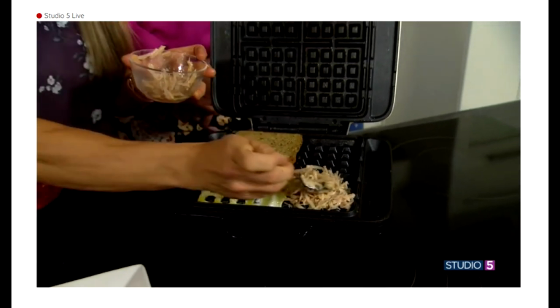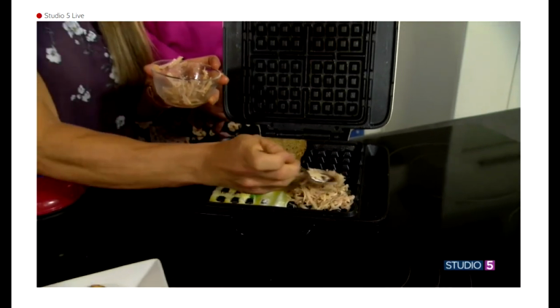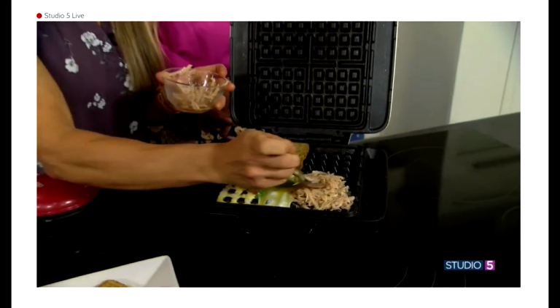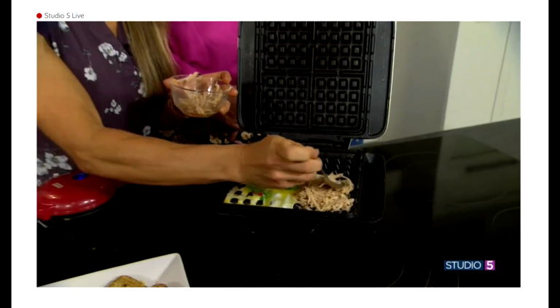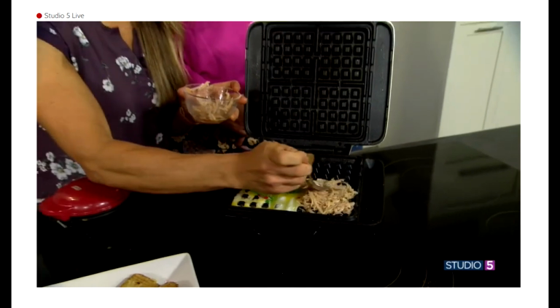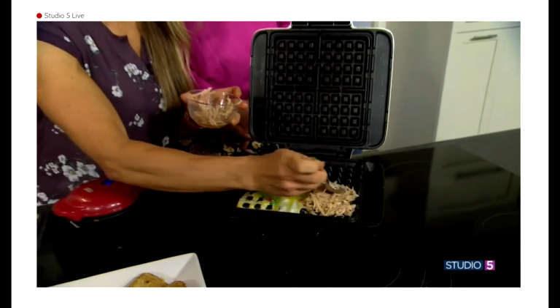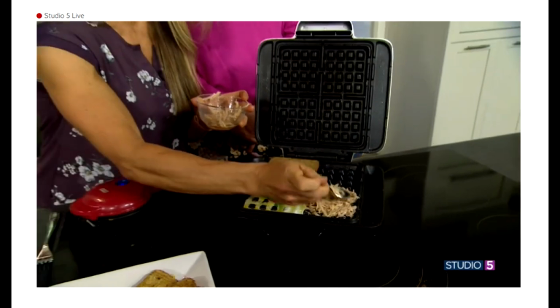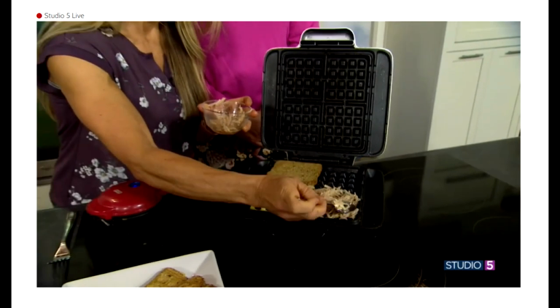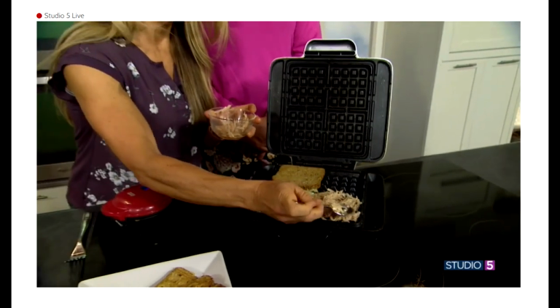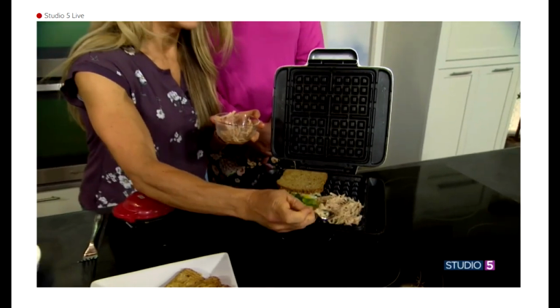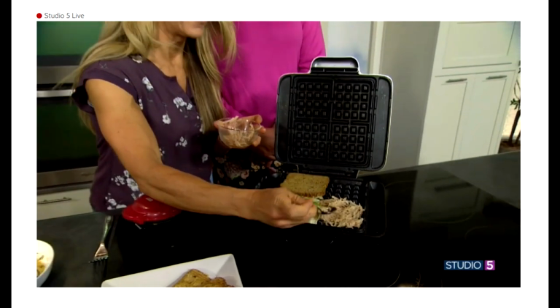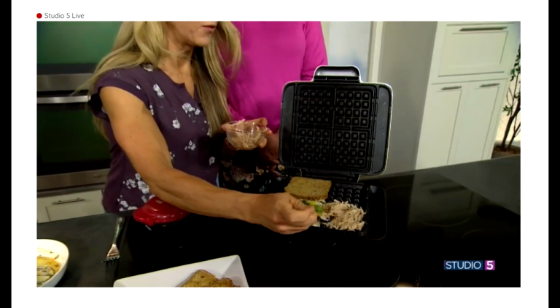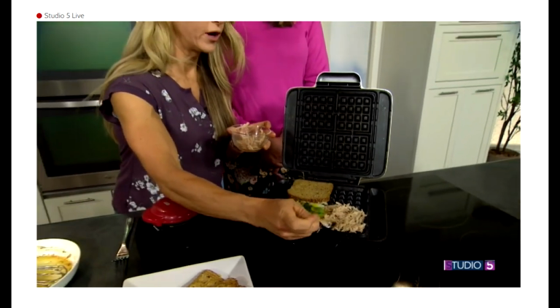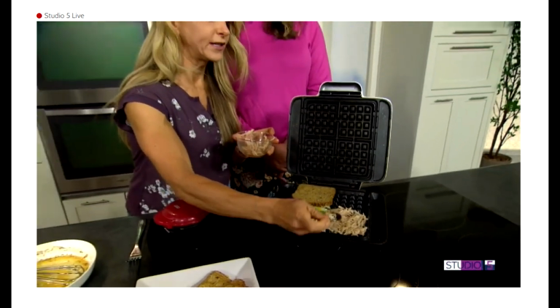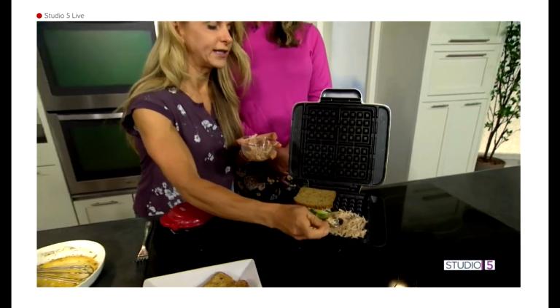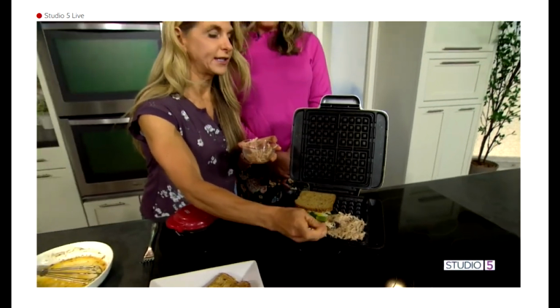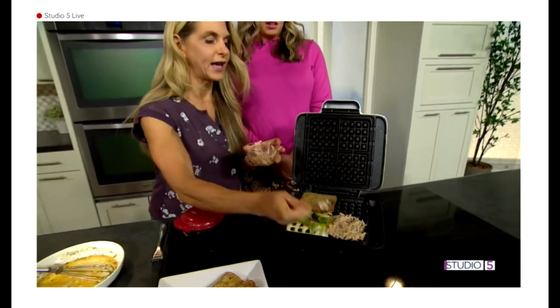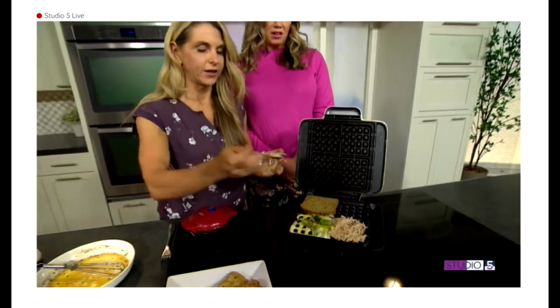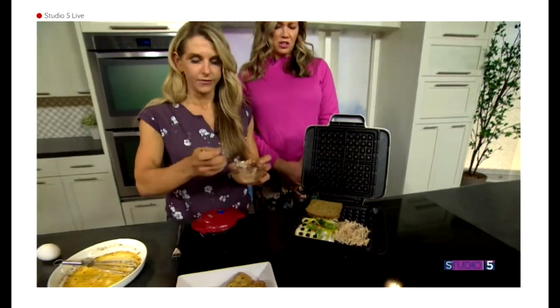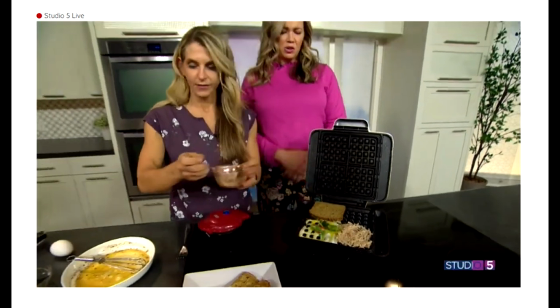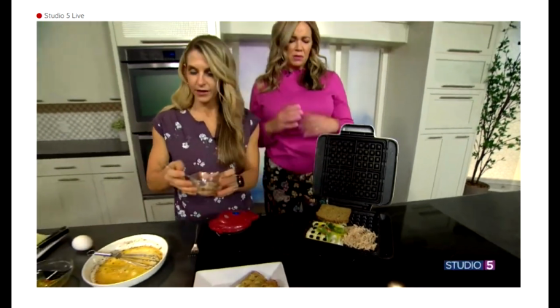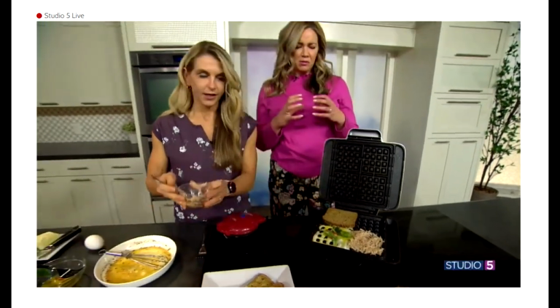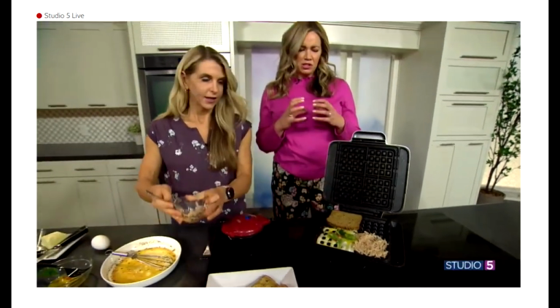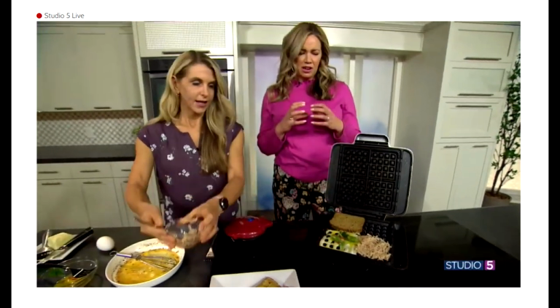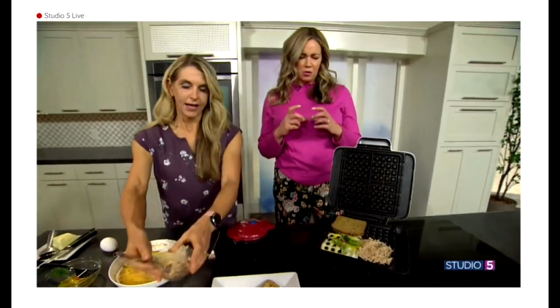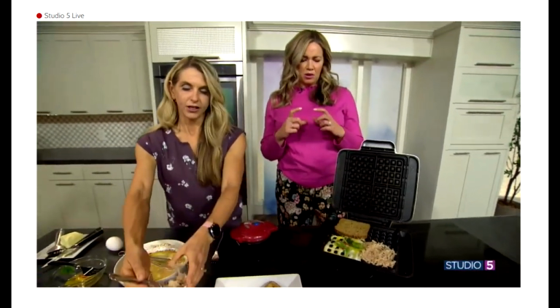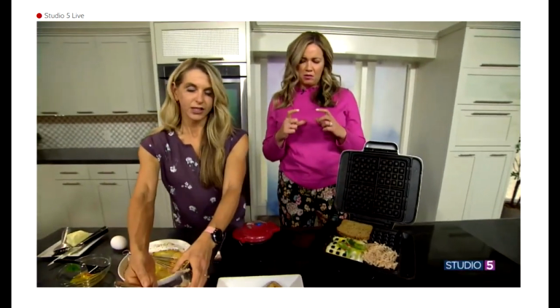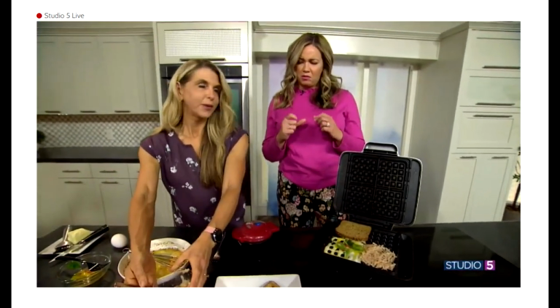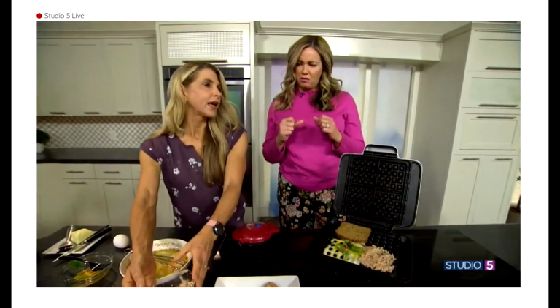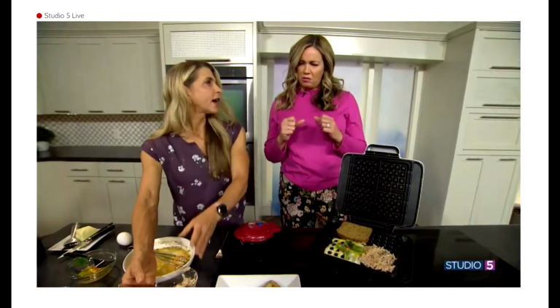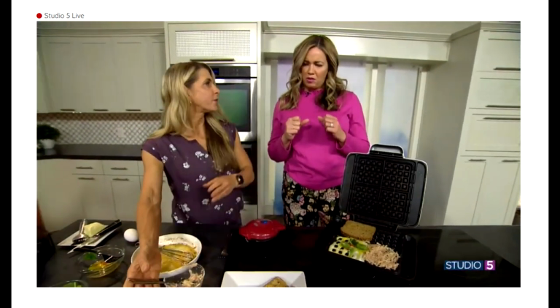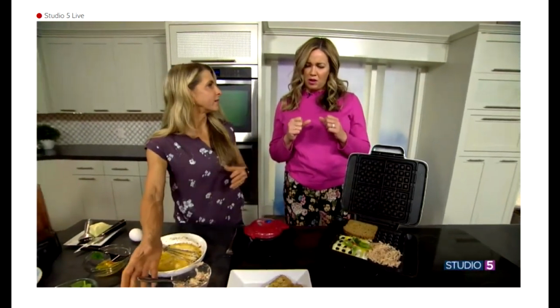The more you pack it, the more it'll stick together, so it will just become like a hash brown patty.